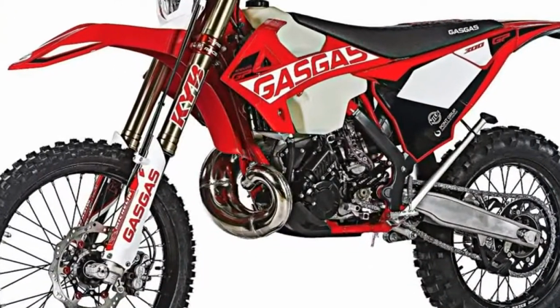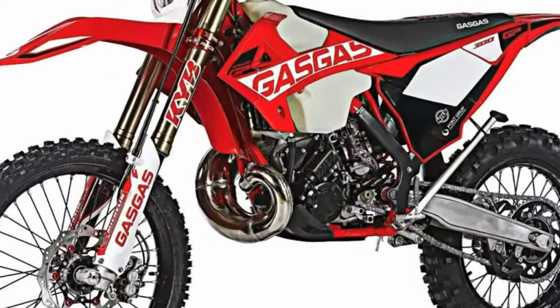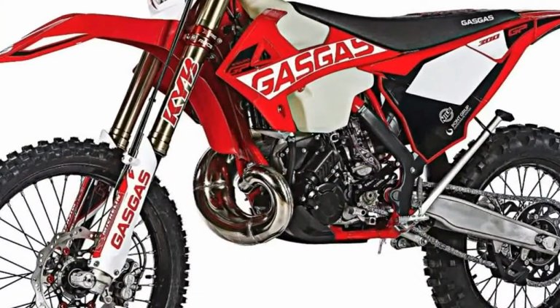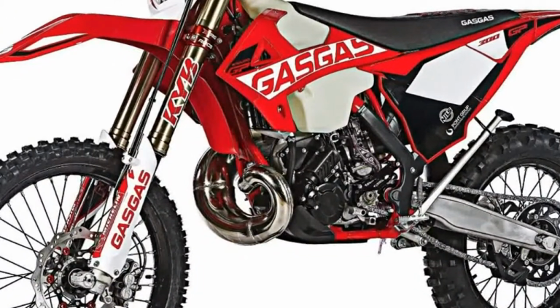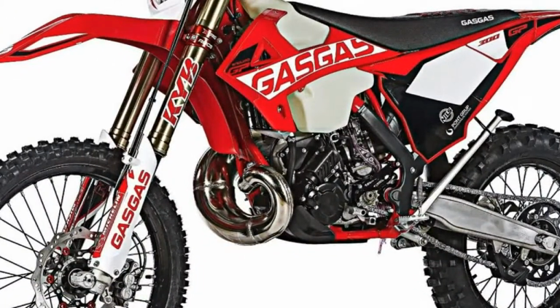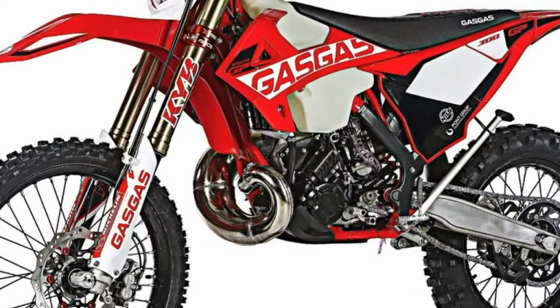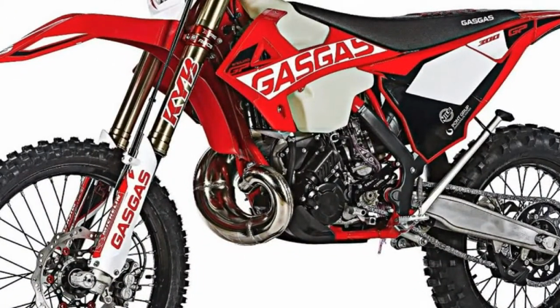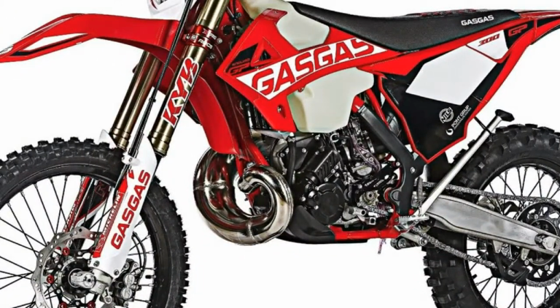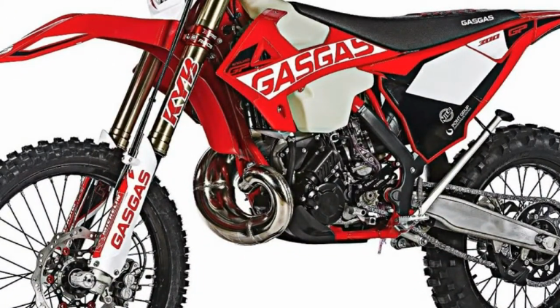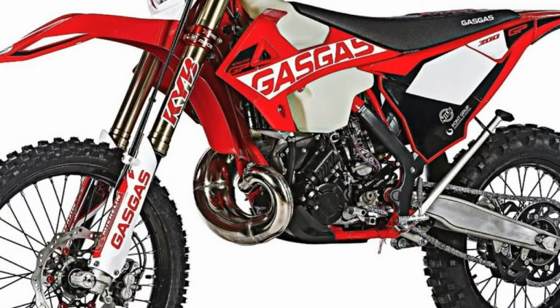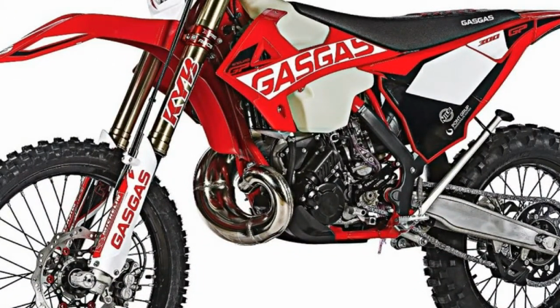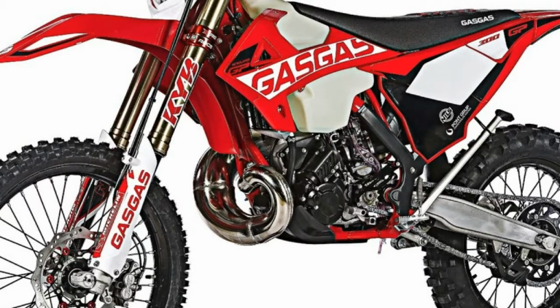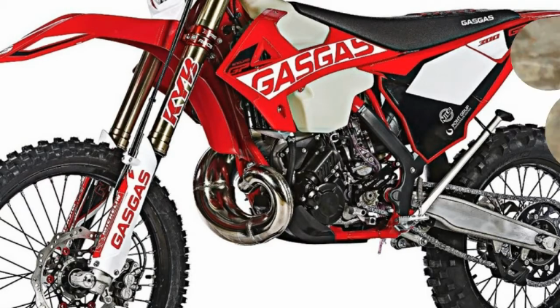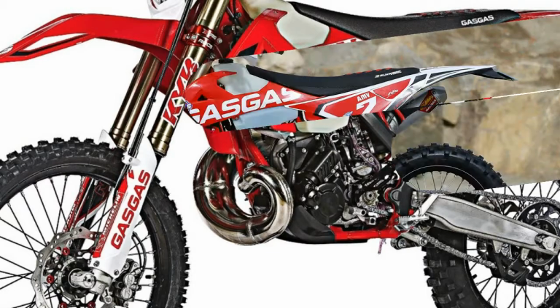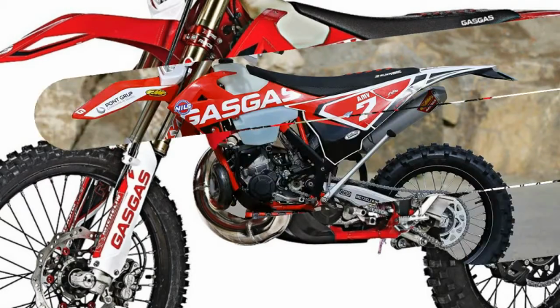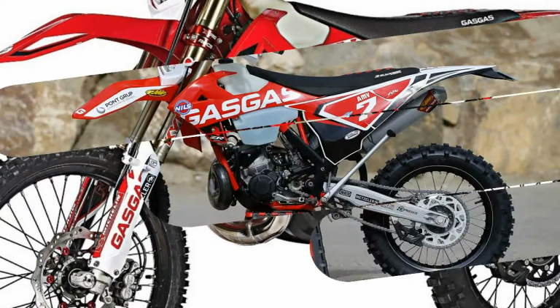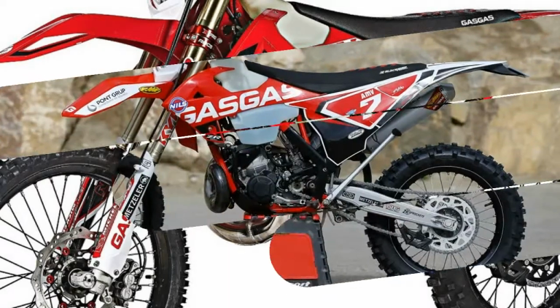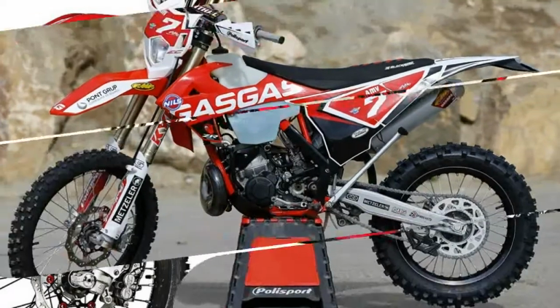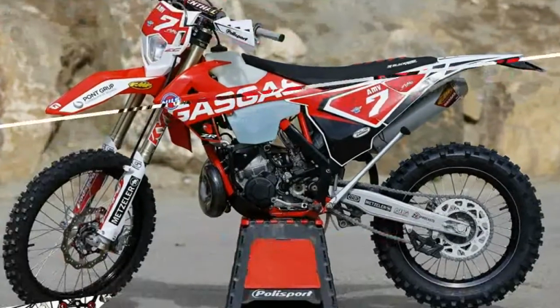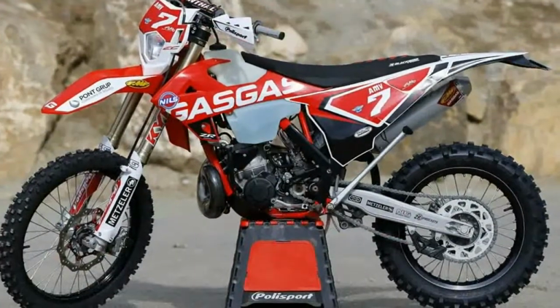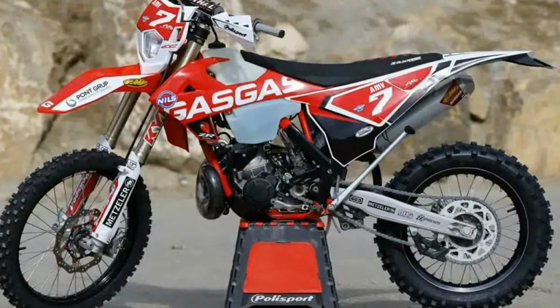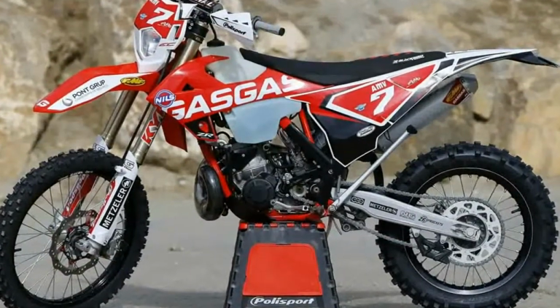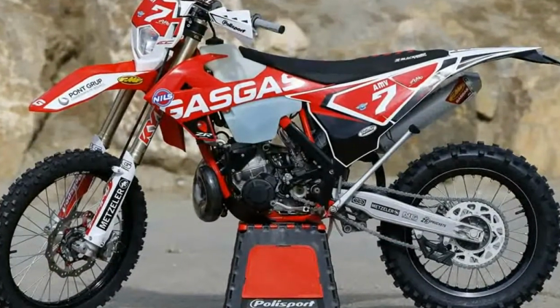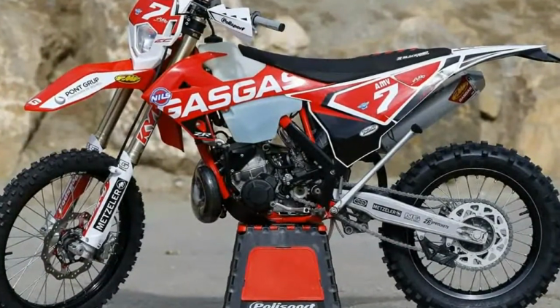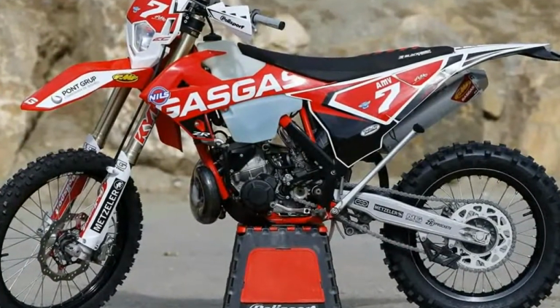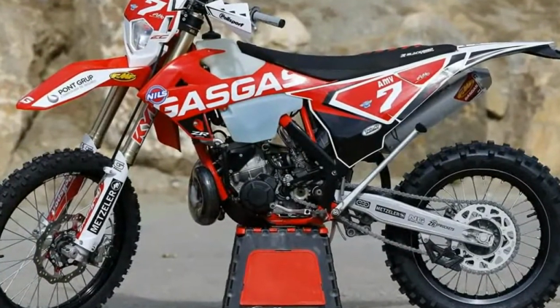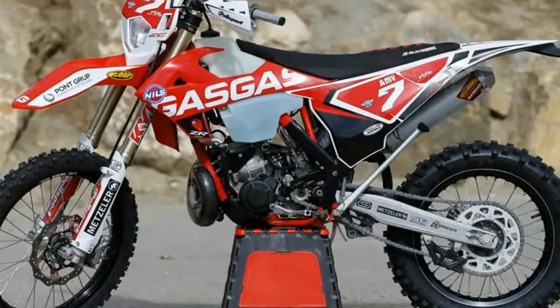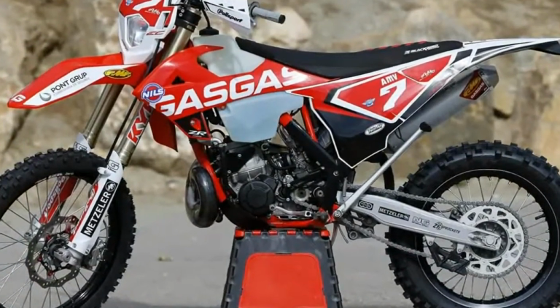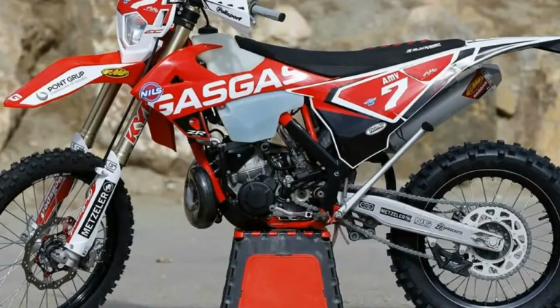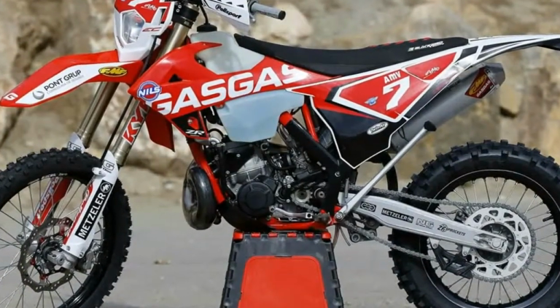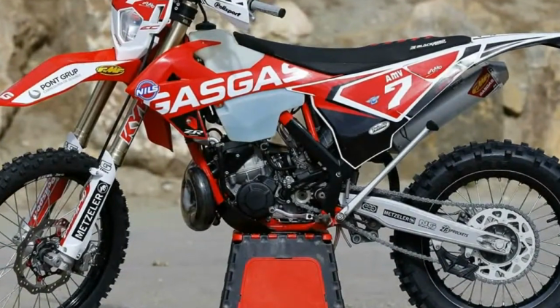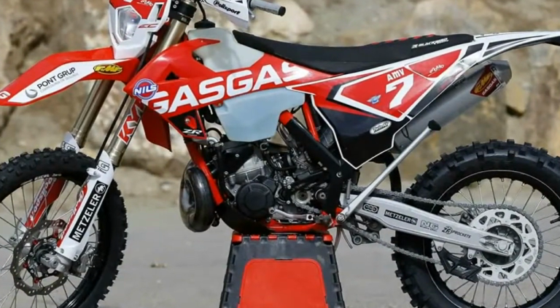Germany's Strigl makes the red anodized triple clamps. They're lighter and more rigid than the standard triple clamps, plus they're red.